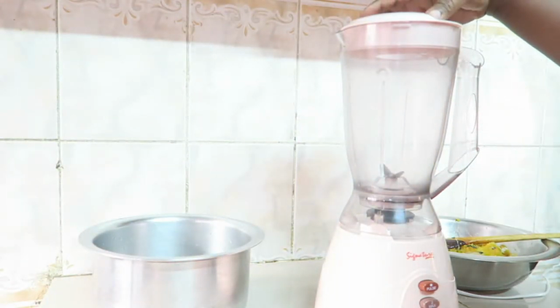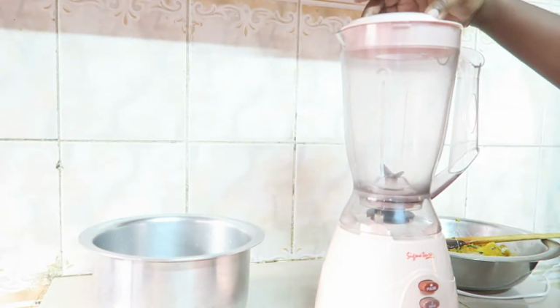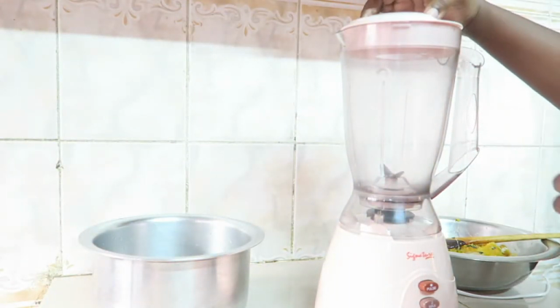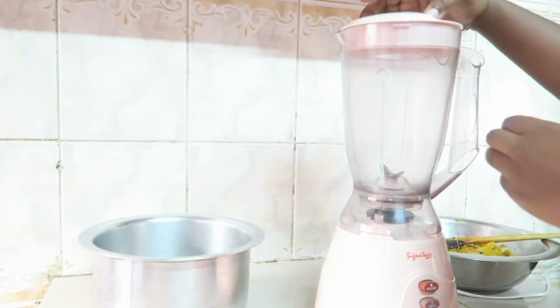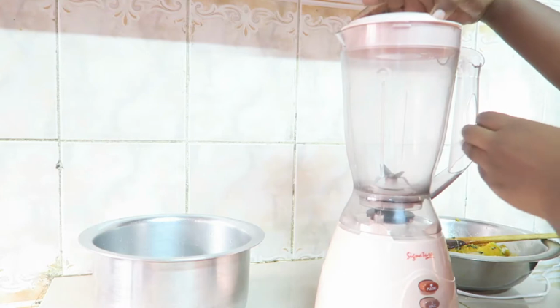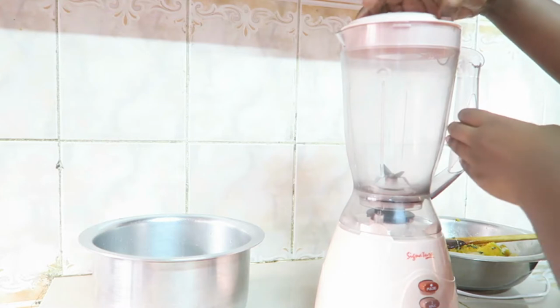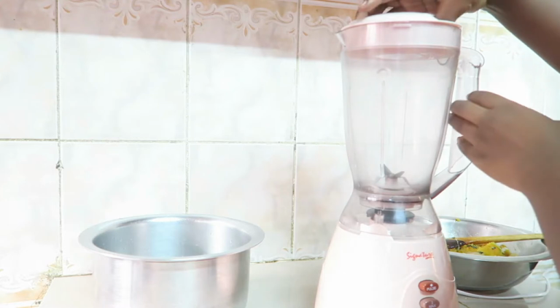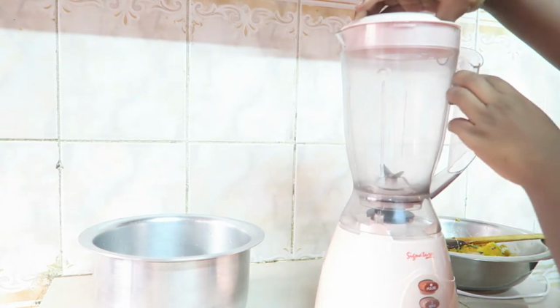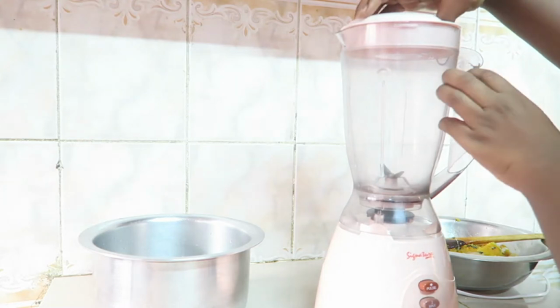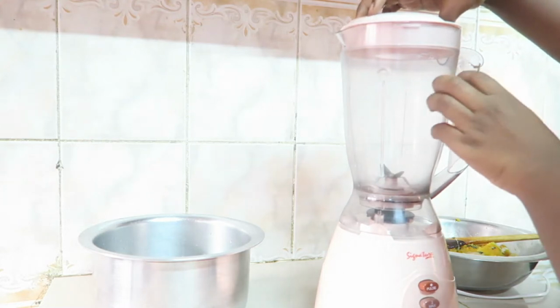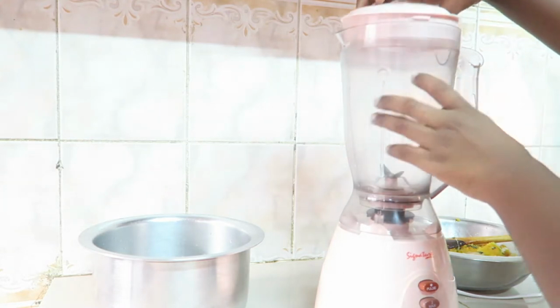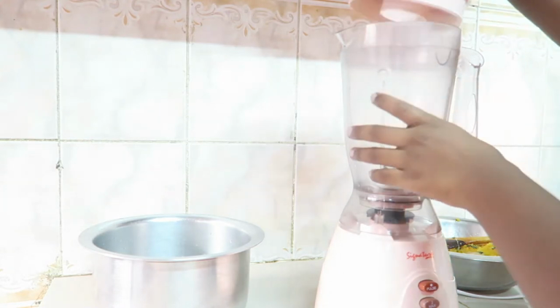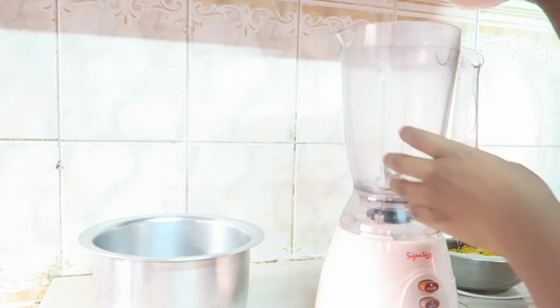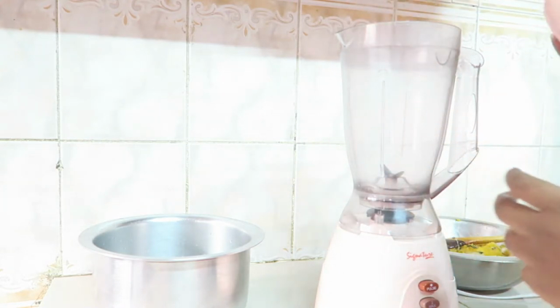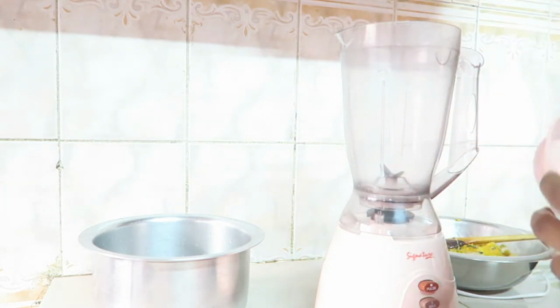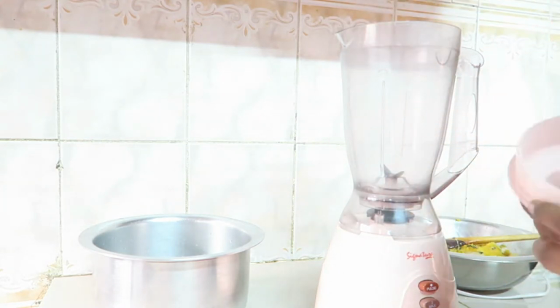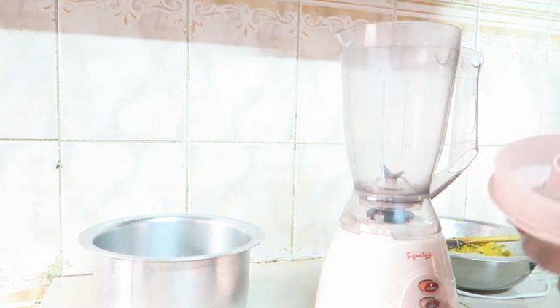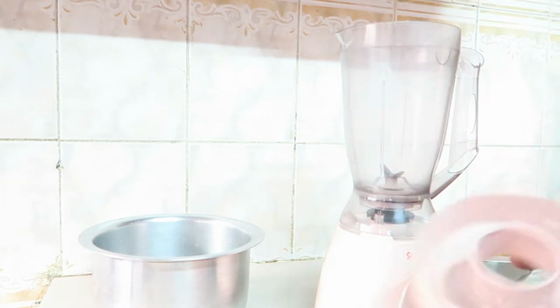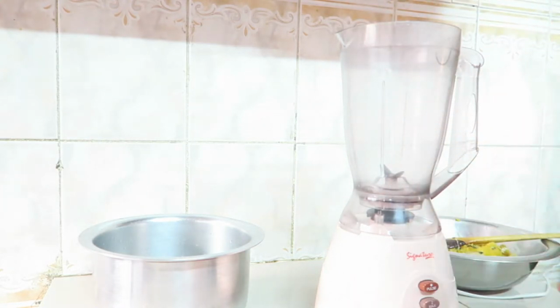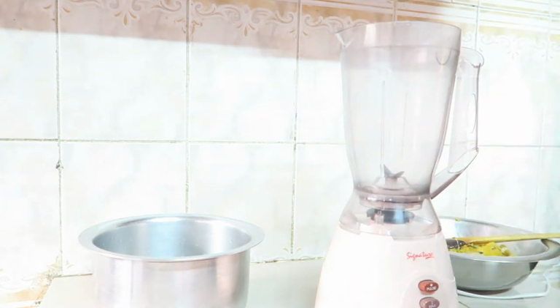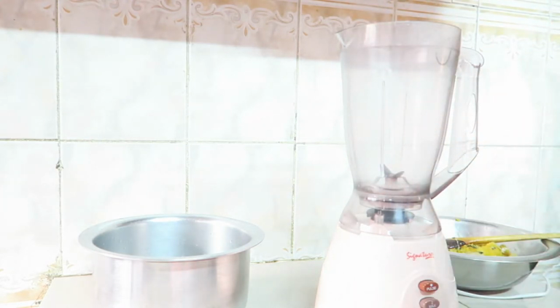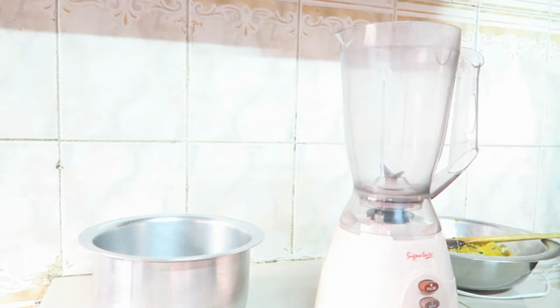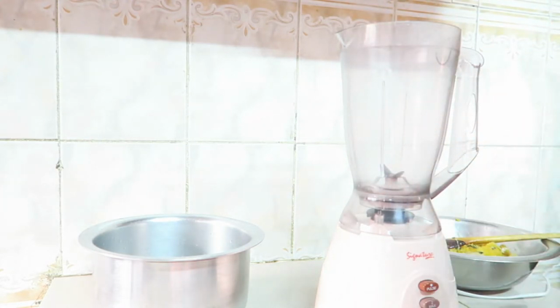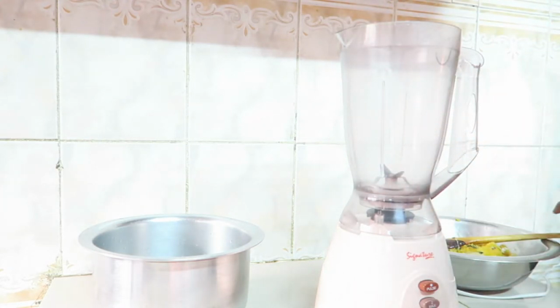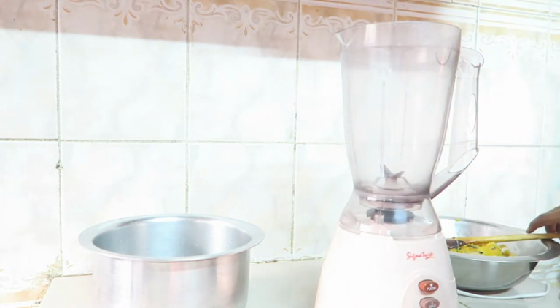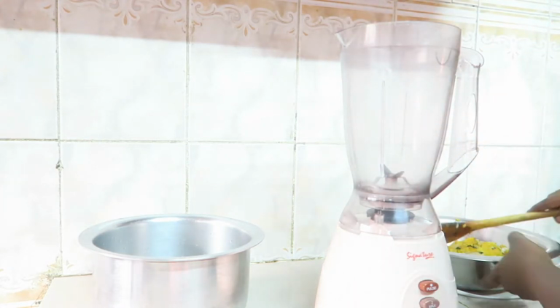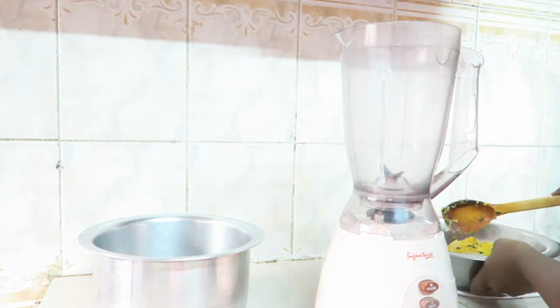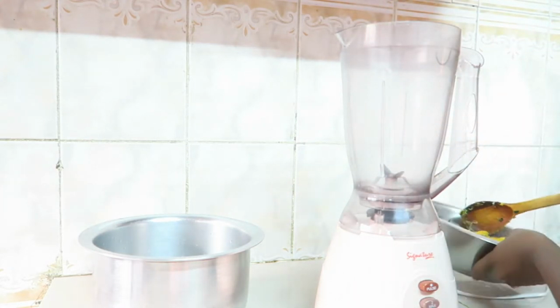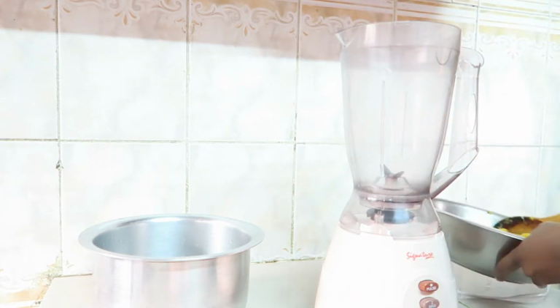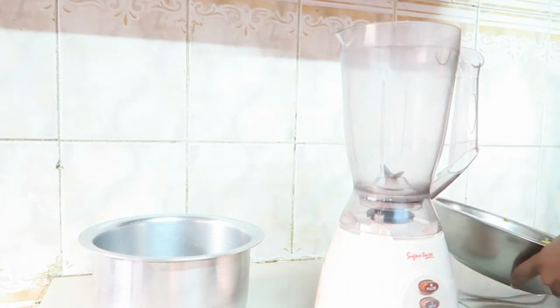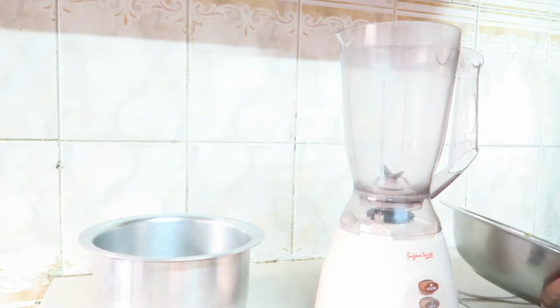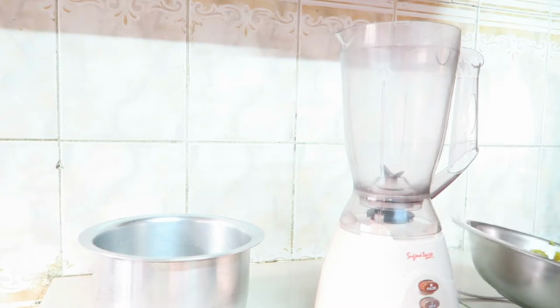Using a countertop blender, add in half of the mixture and two cups of water and blend.